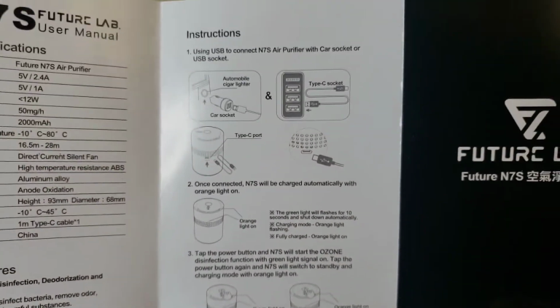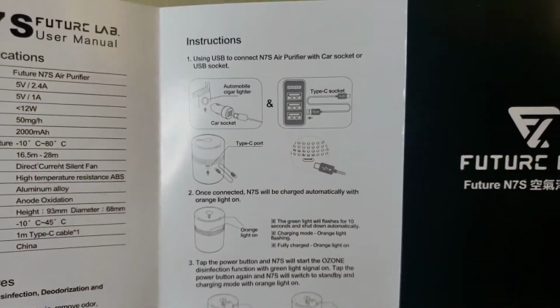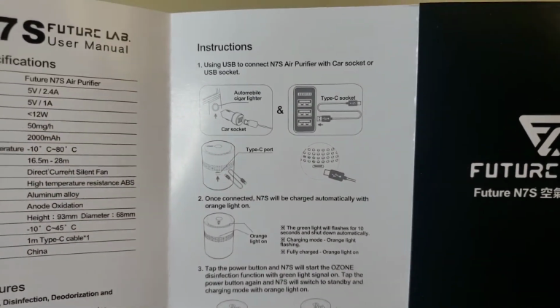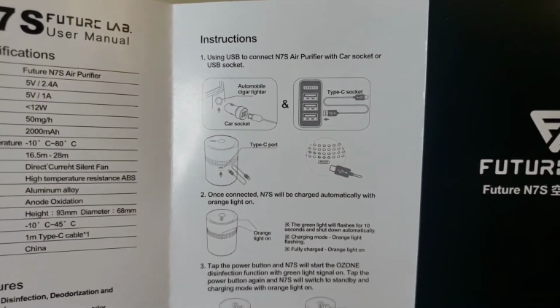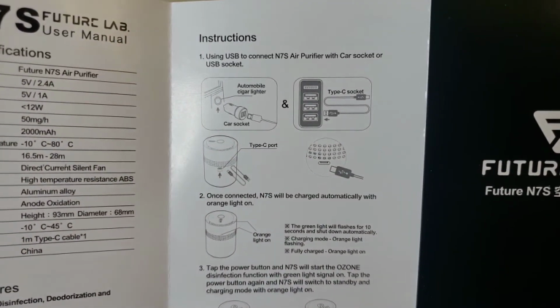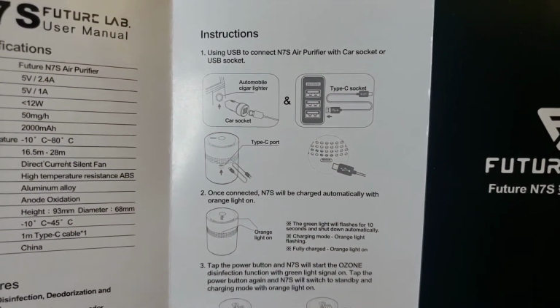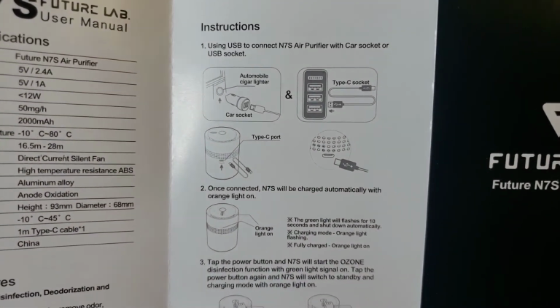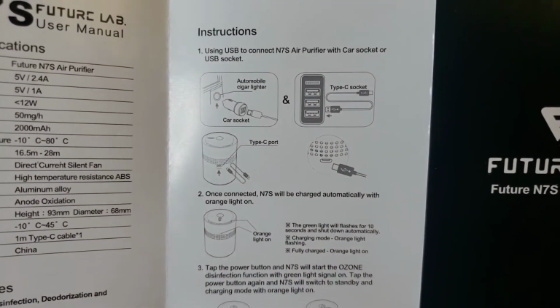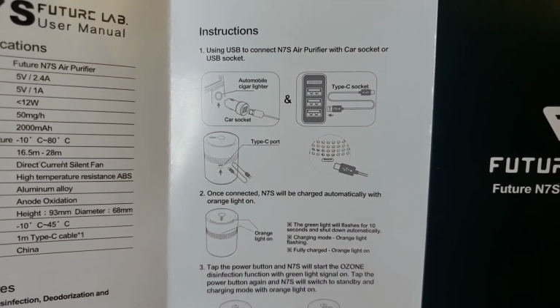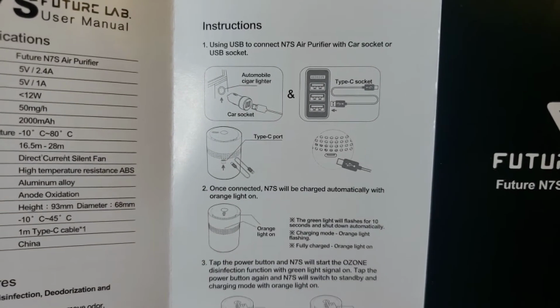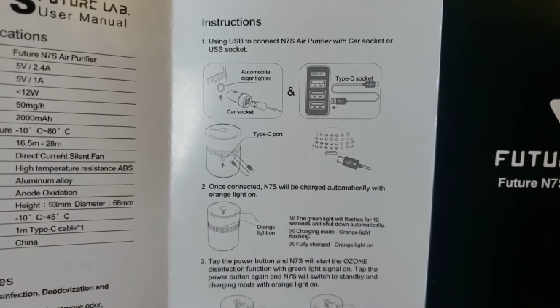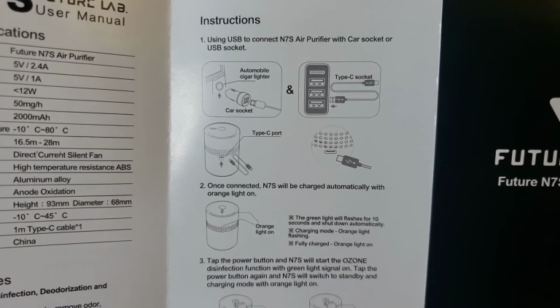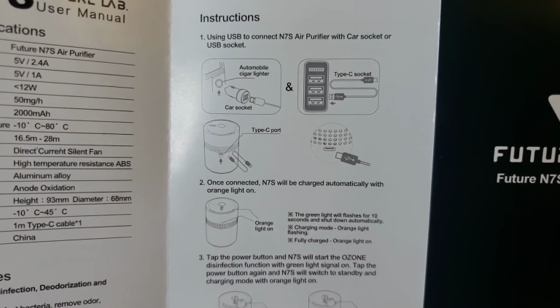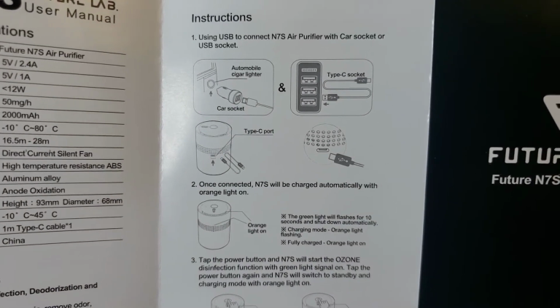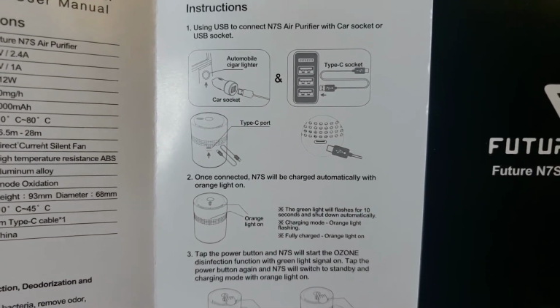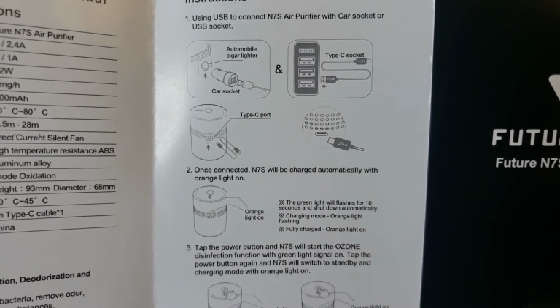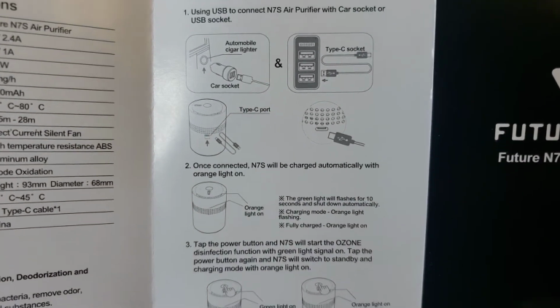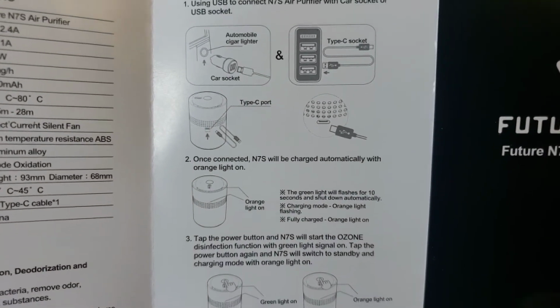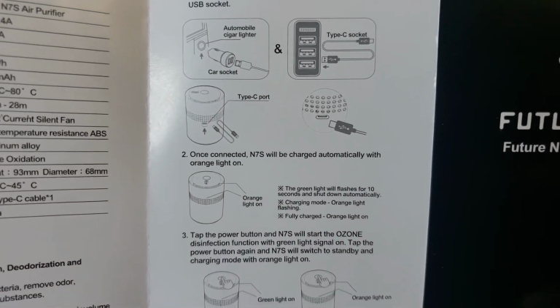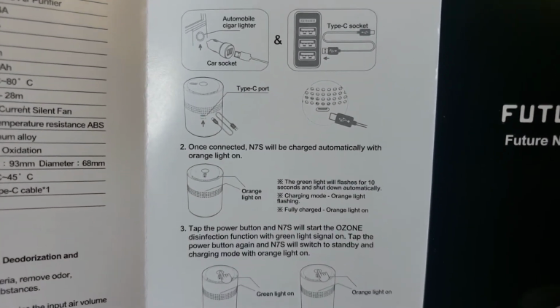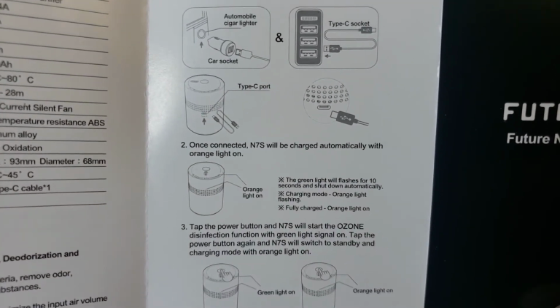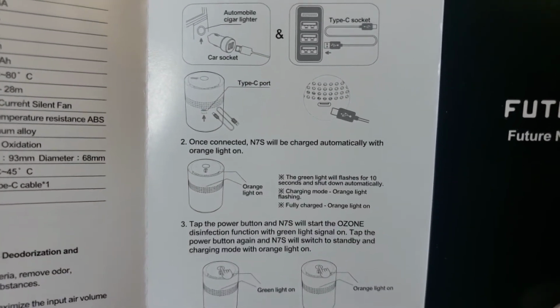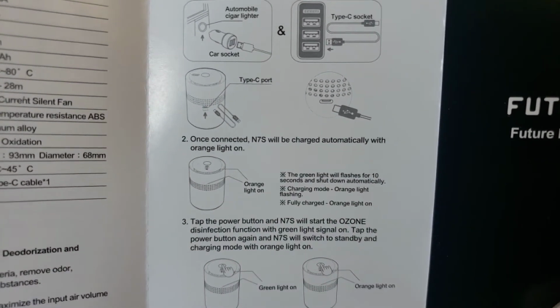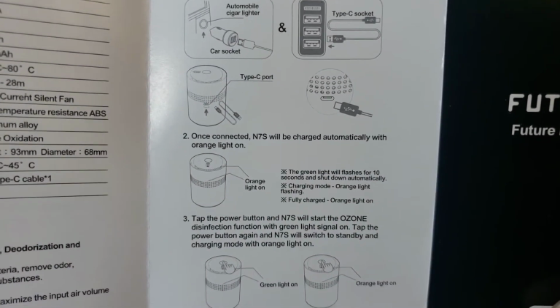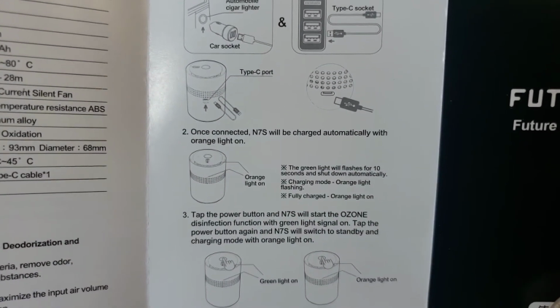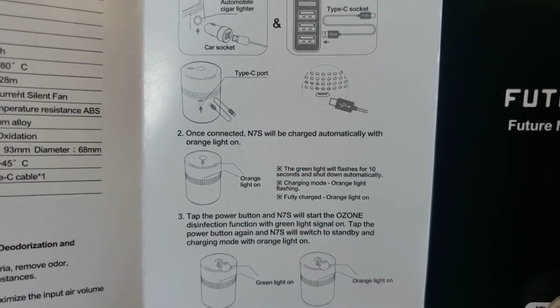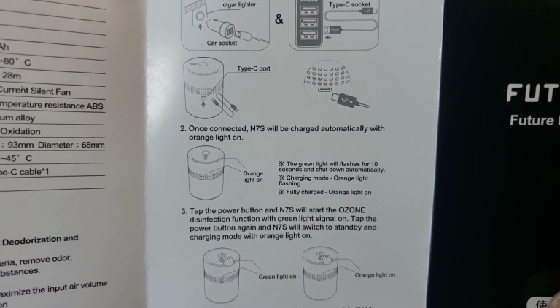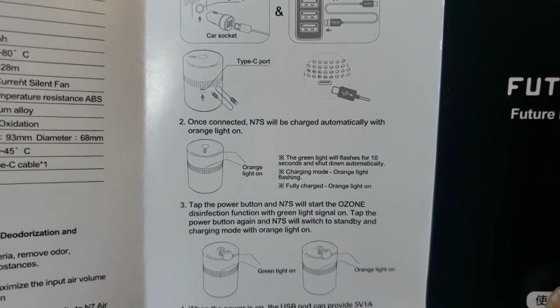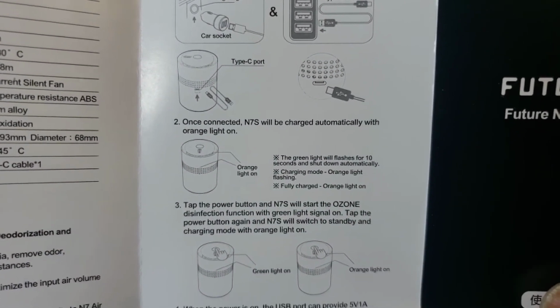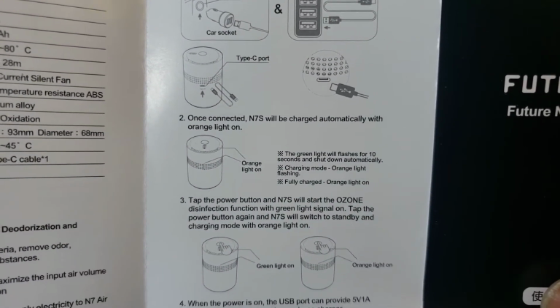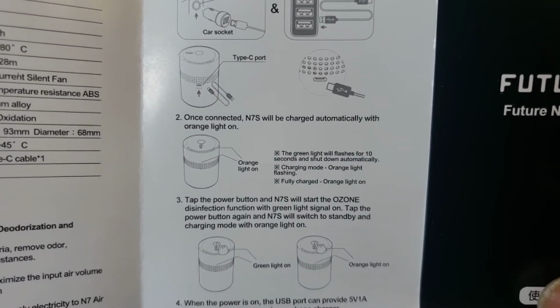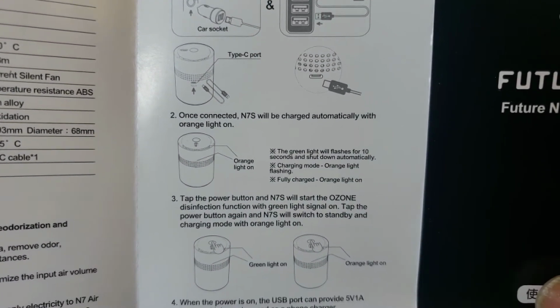According to the instructions, you connect it and charge it.